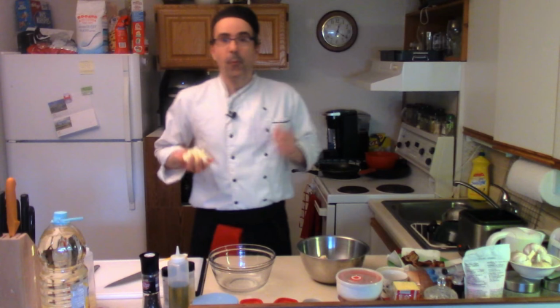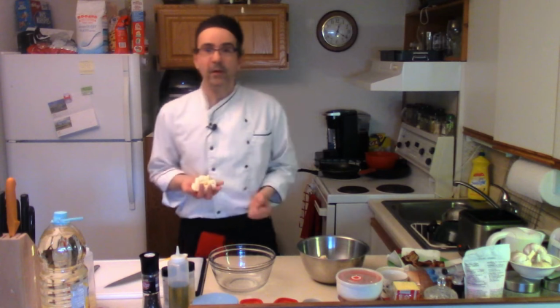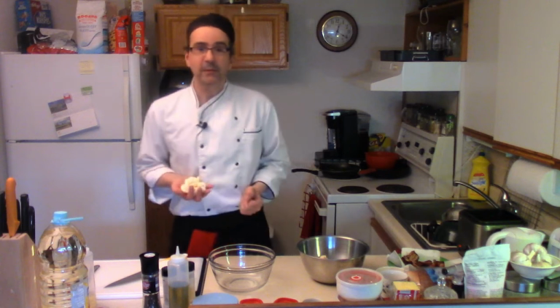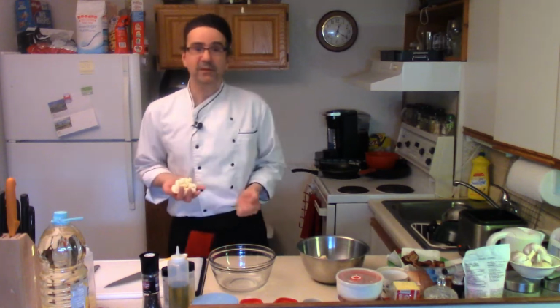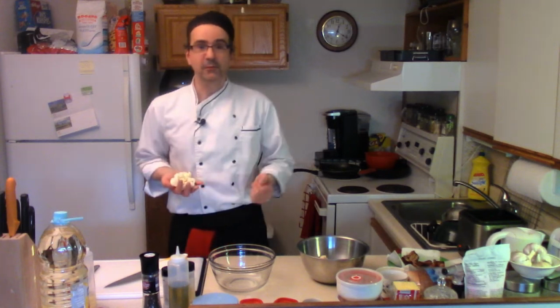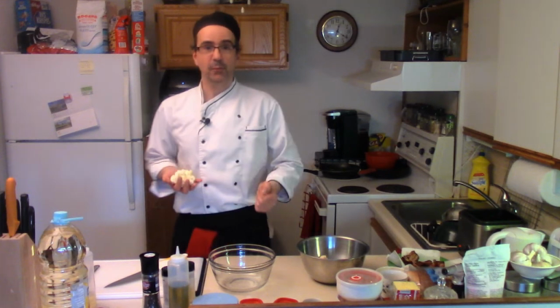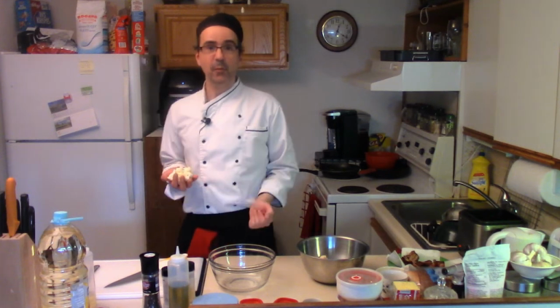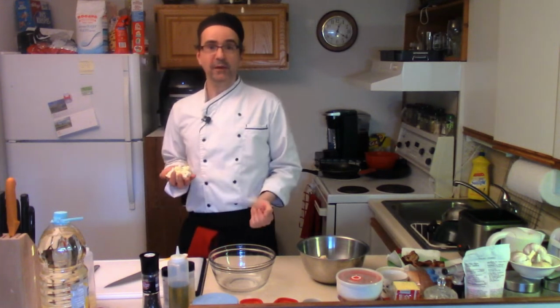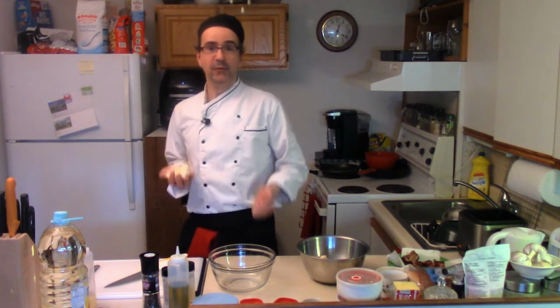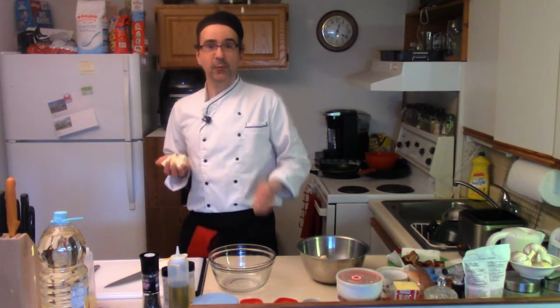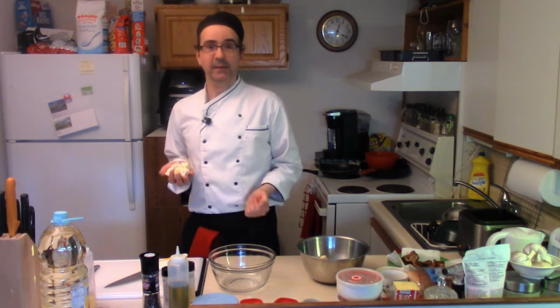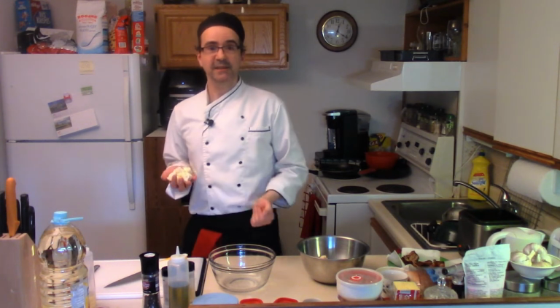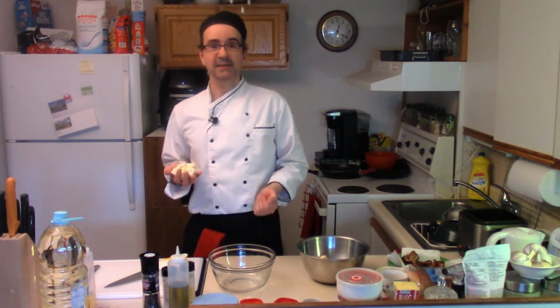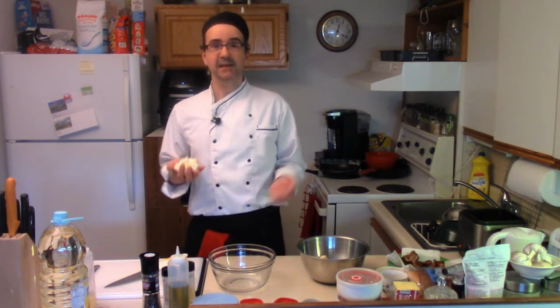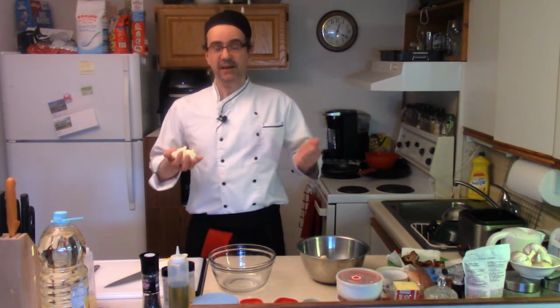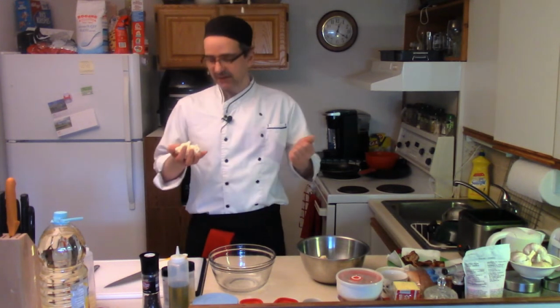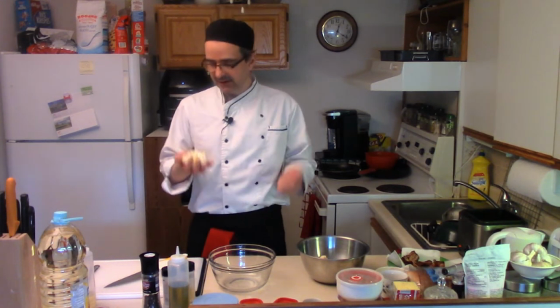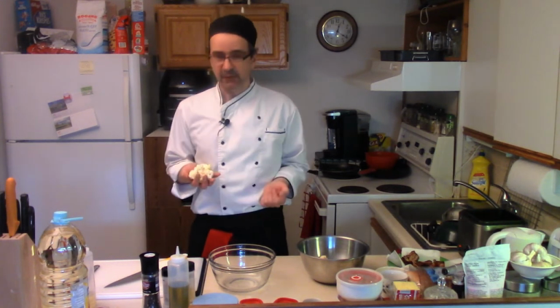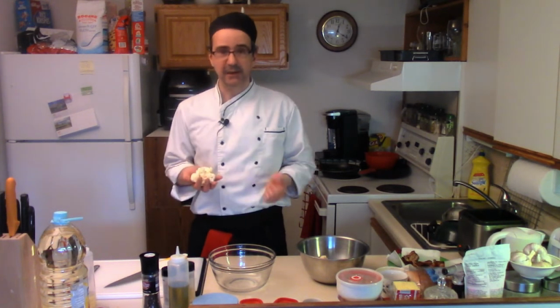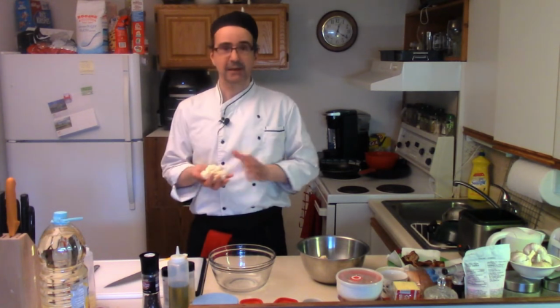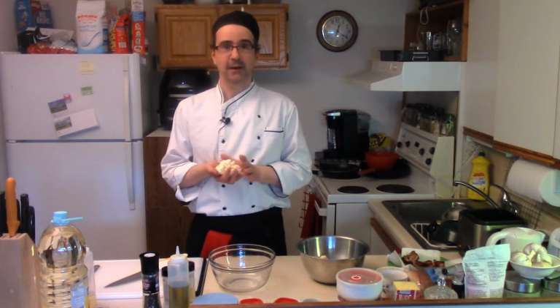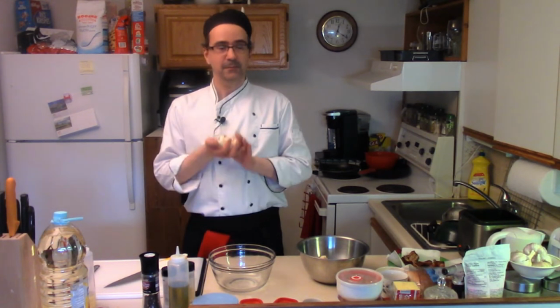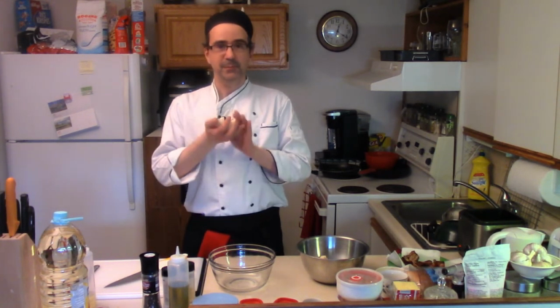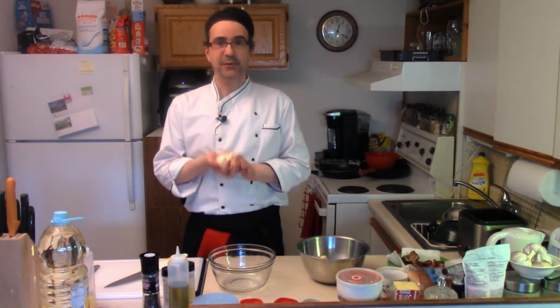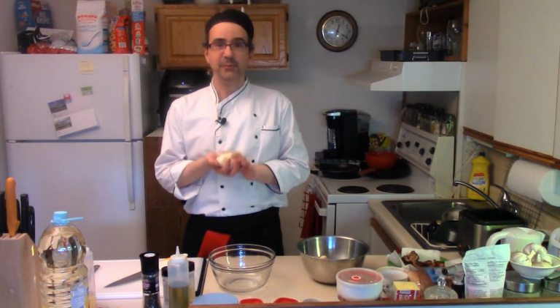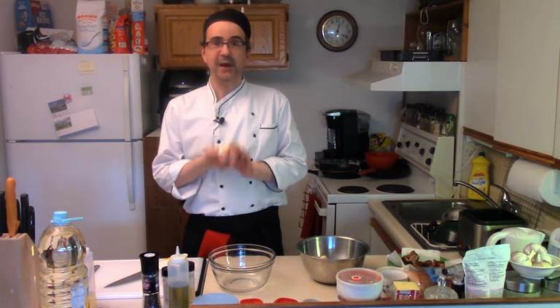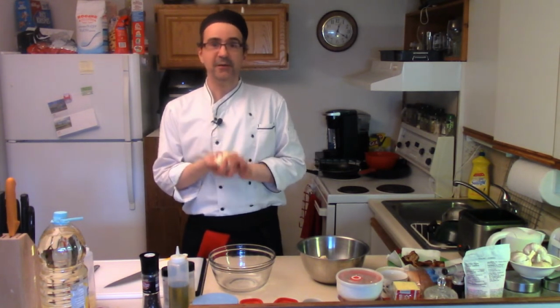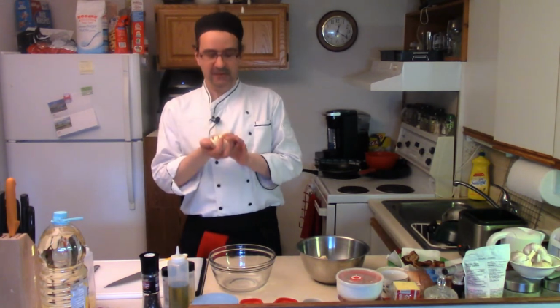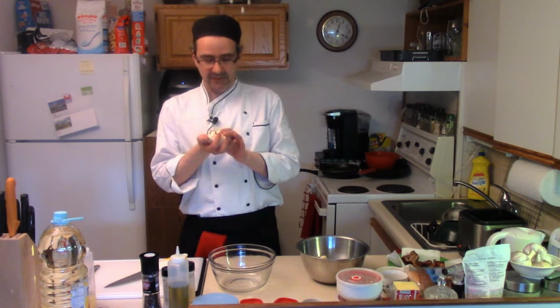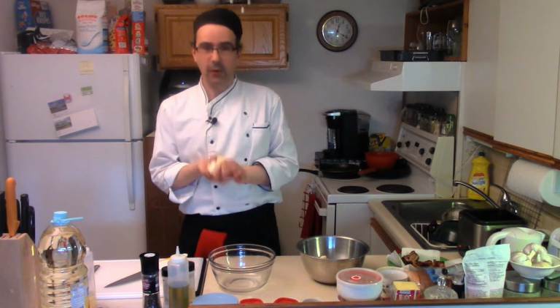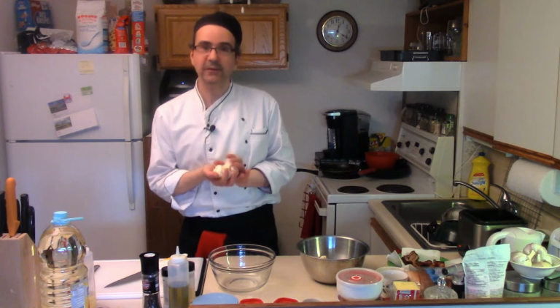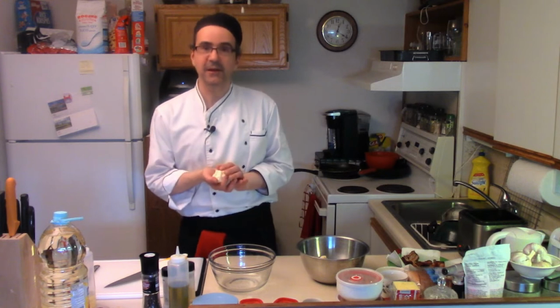Welcome to Beaumont's home kitchen. Today we're making beer batter cauliflower.